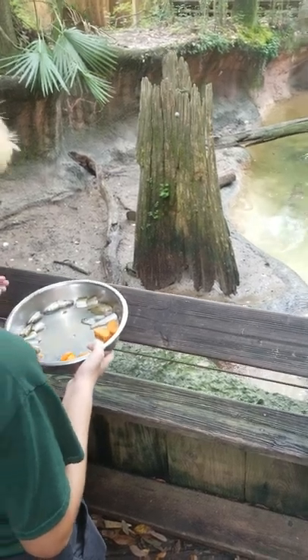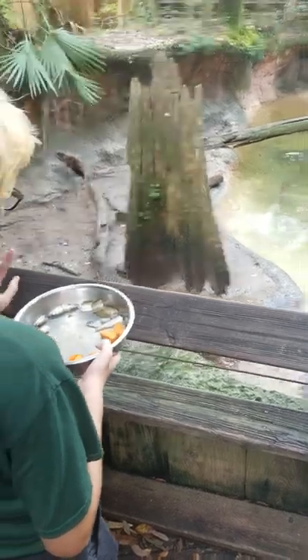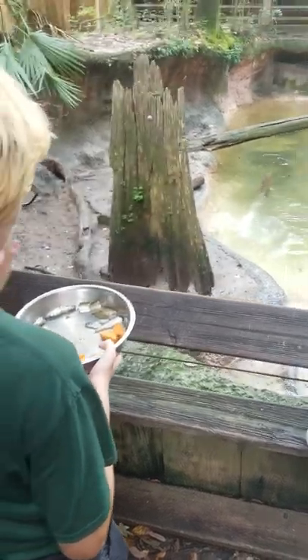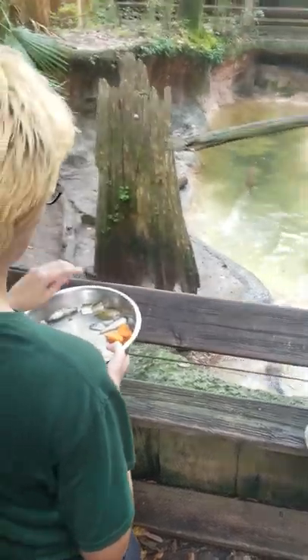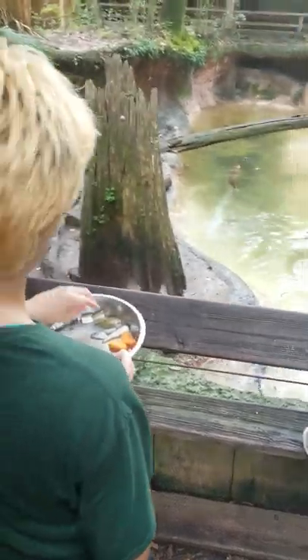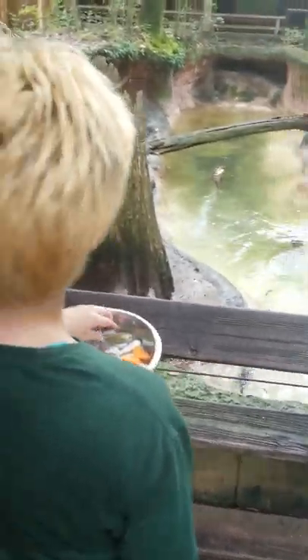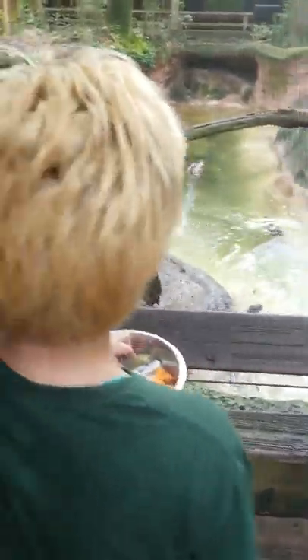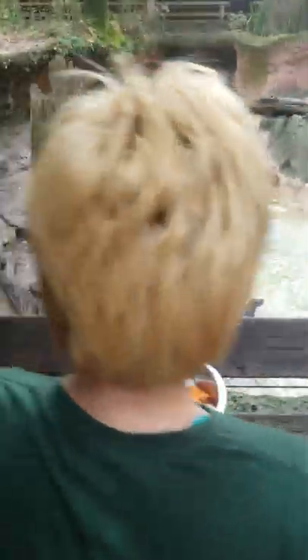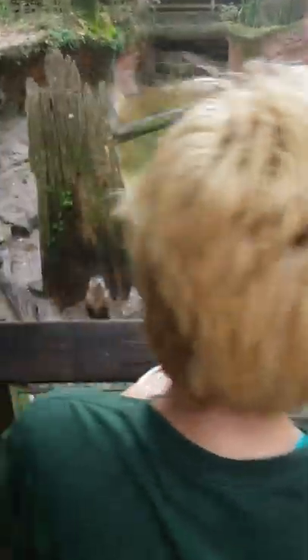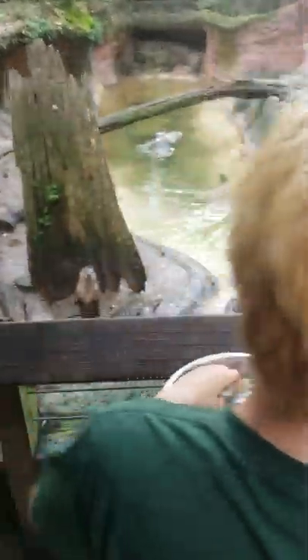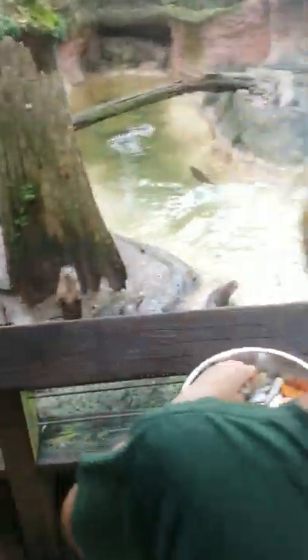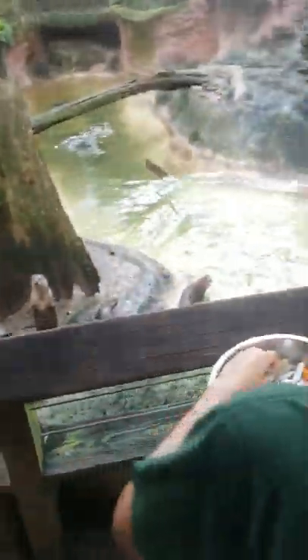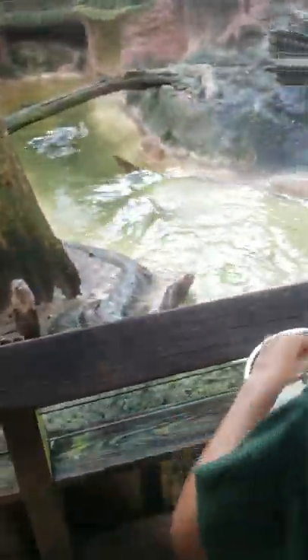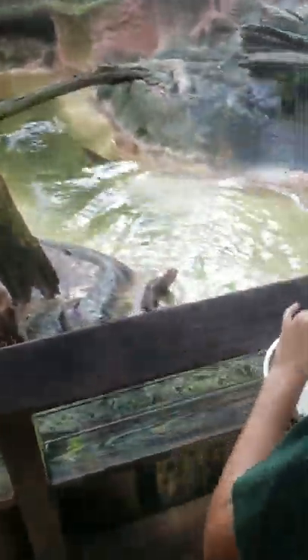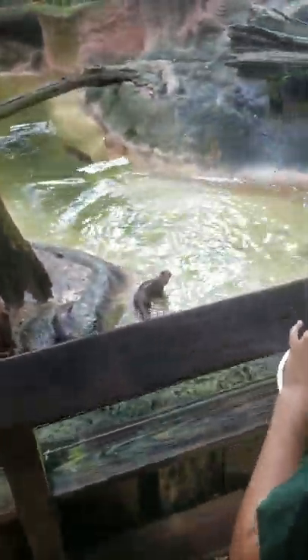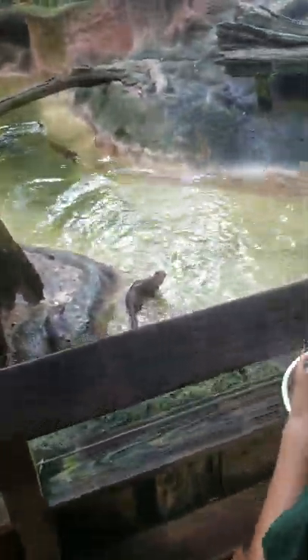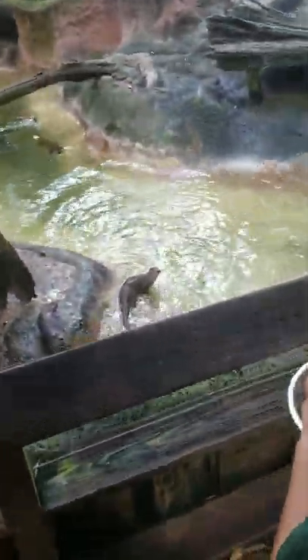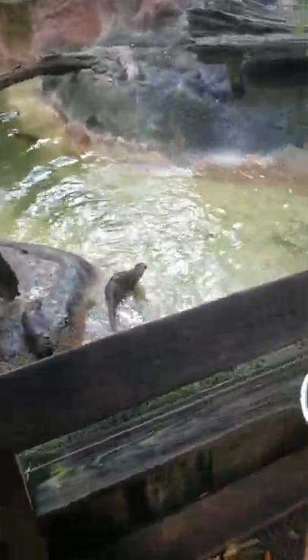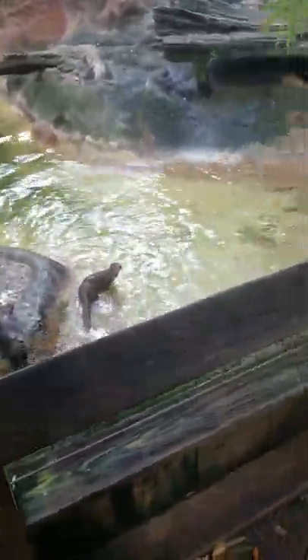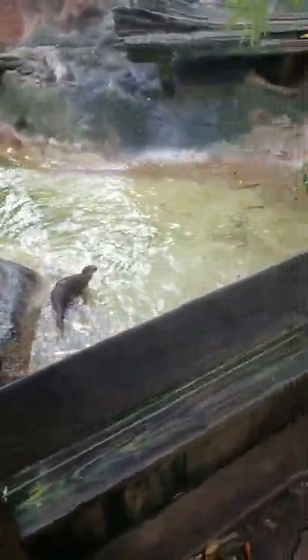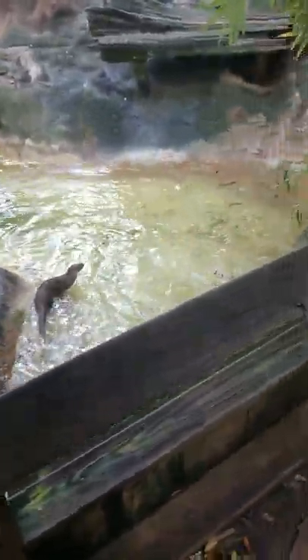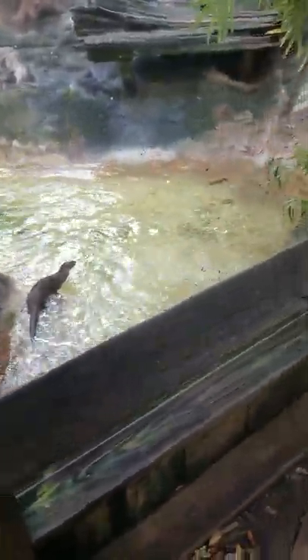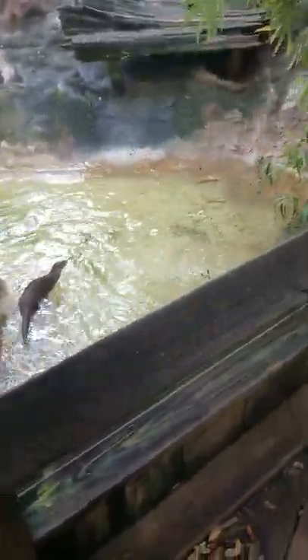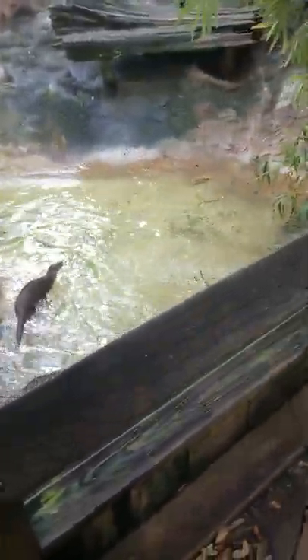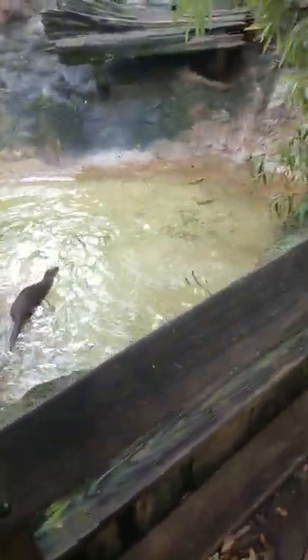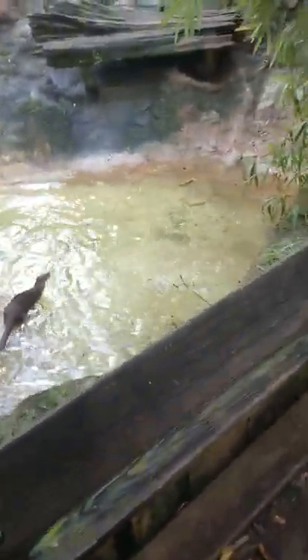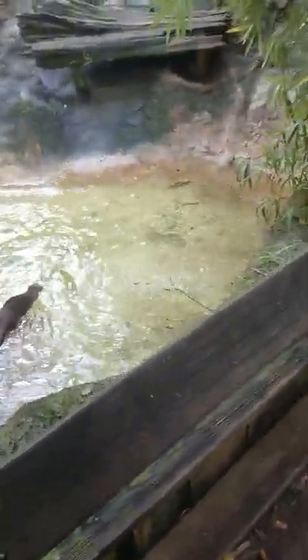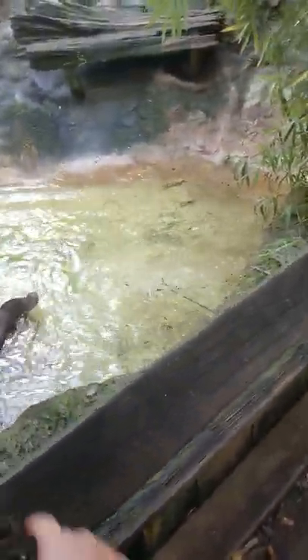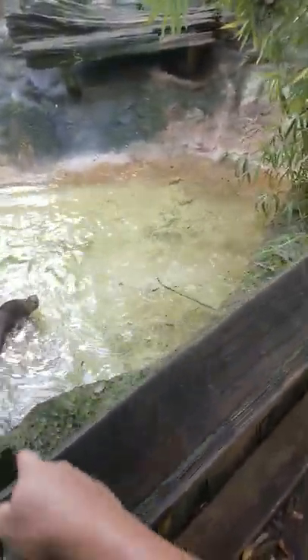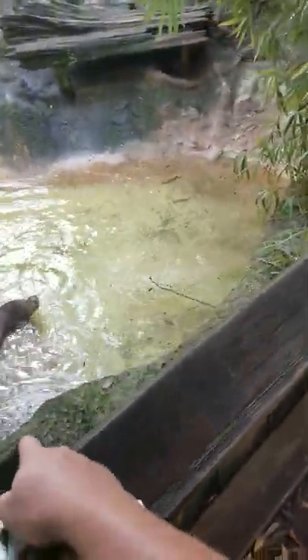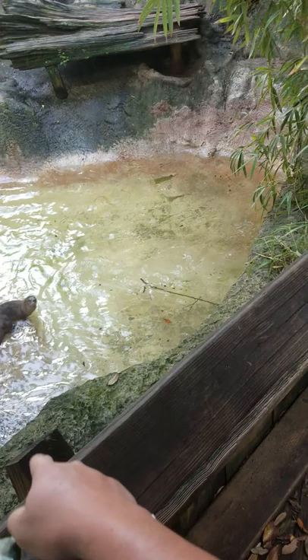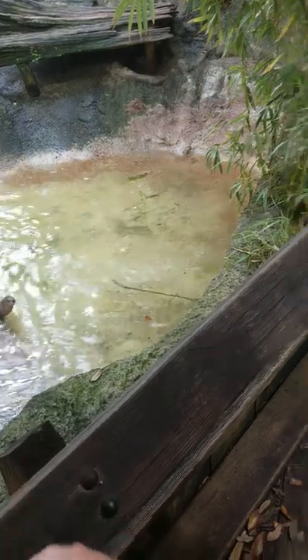Trust me, I'm sparing you the smell of fish on your hands all day. I'm right there — it looks like he wants one.